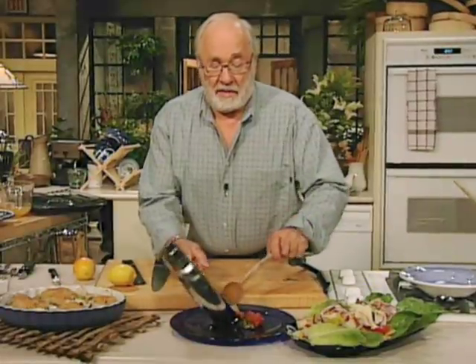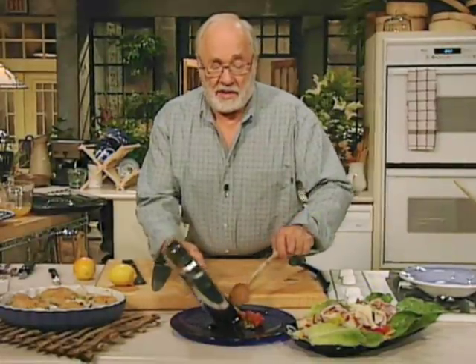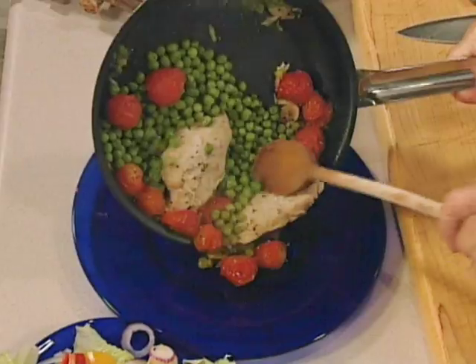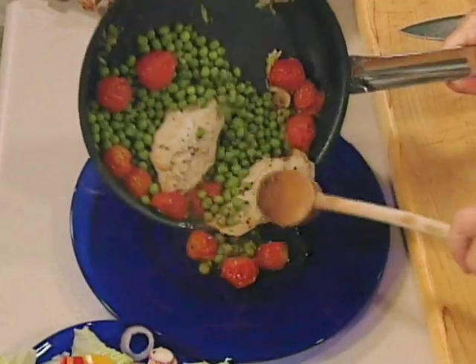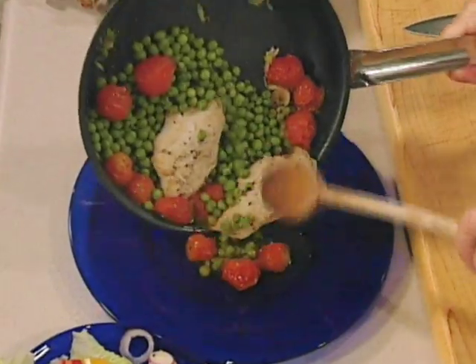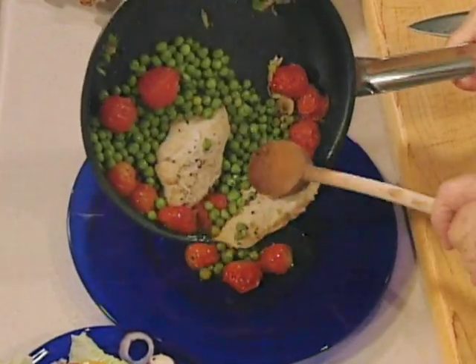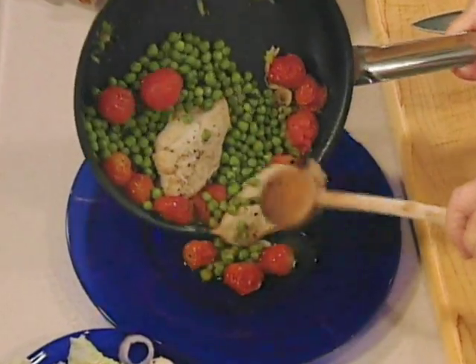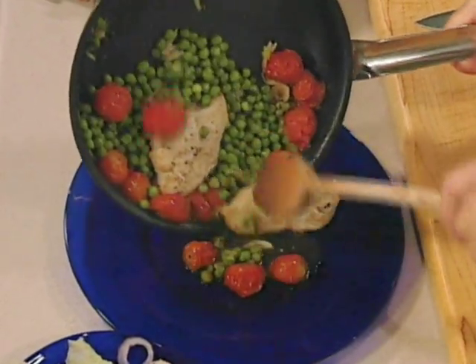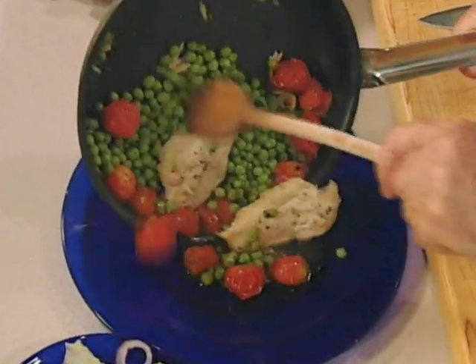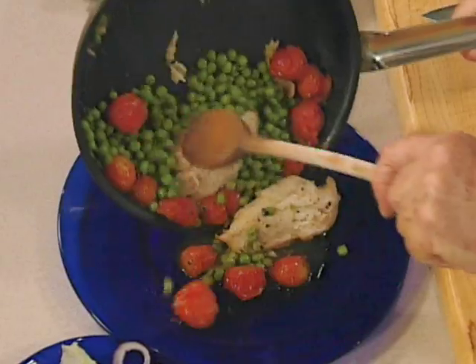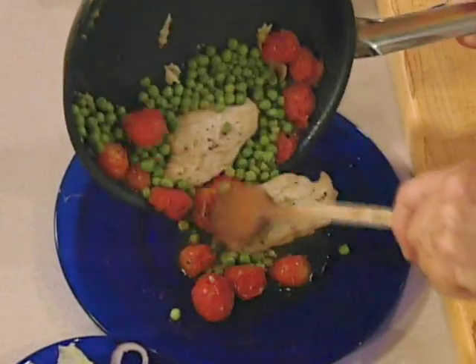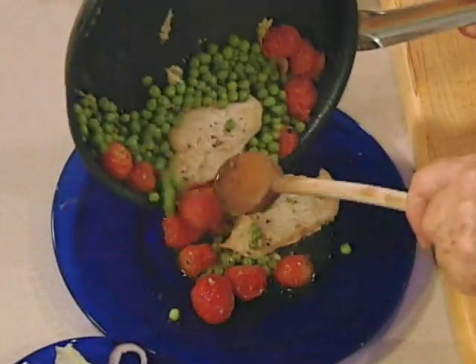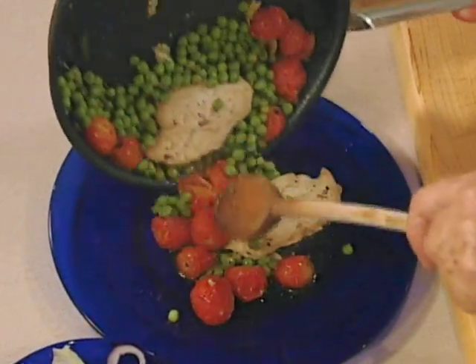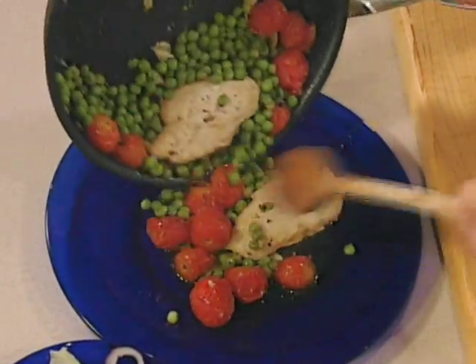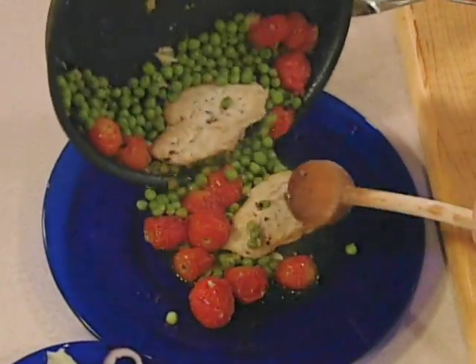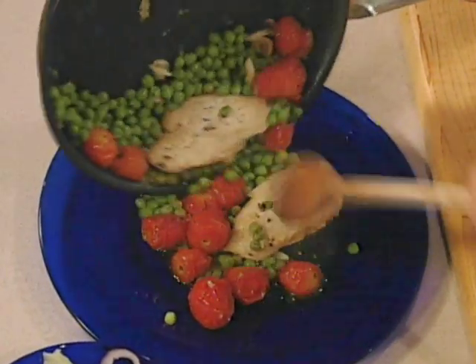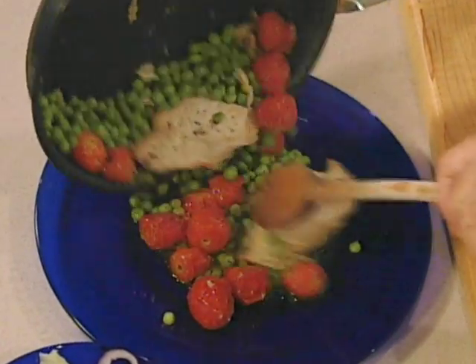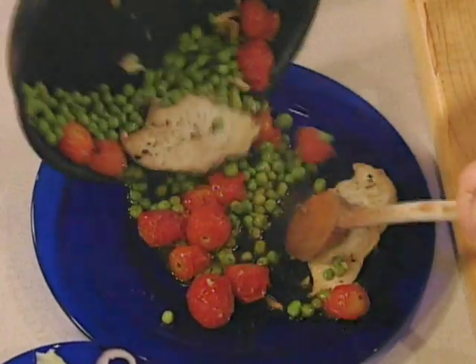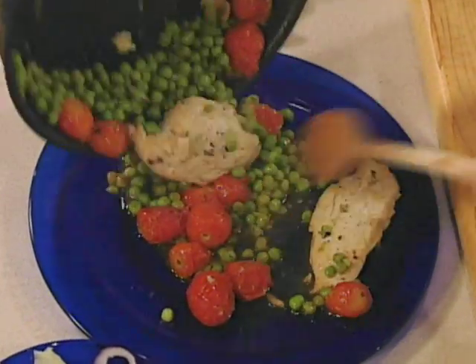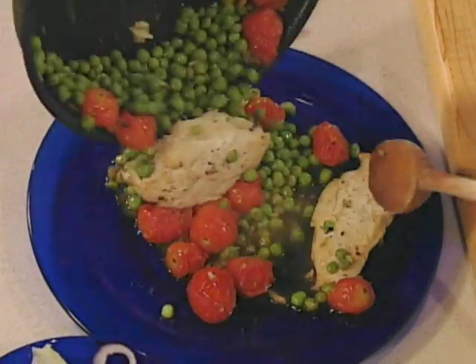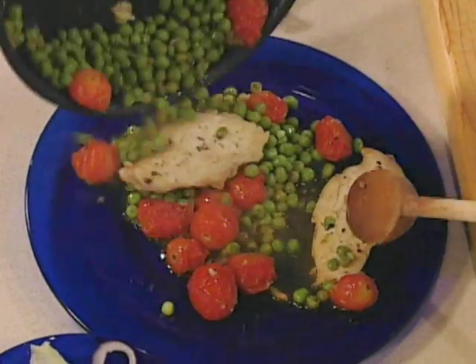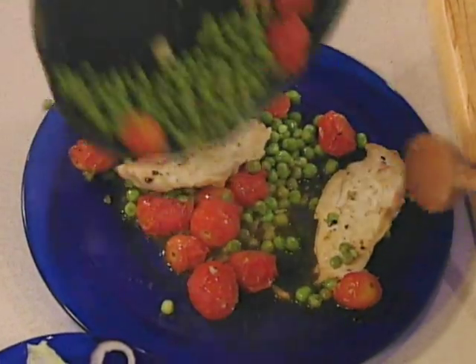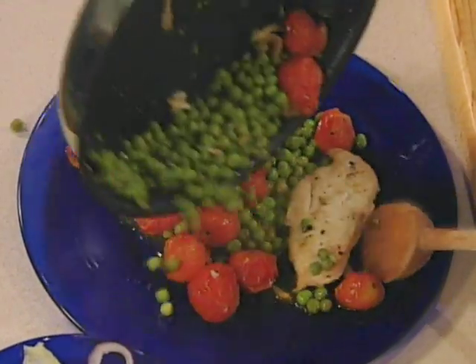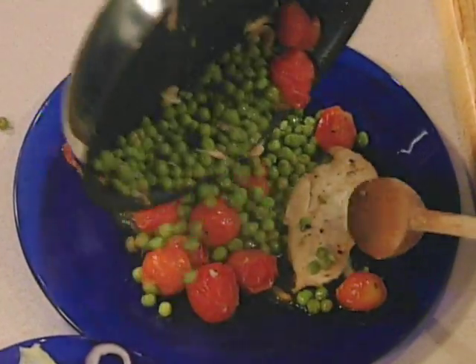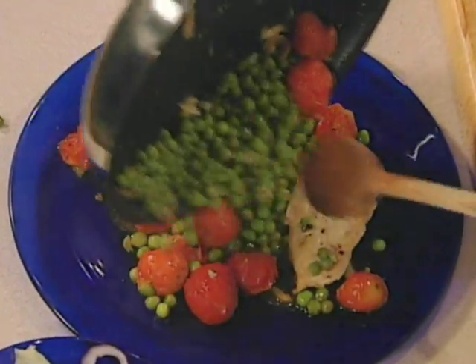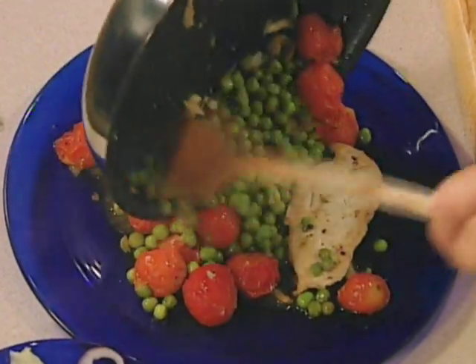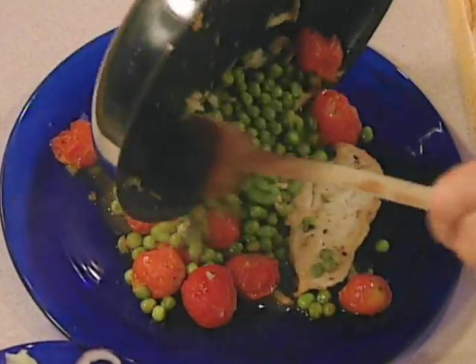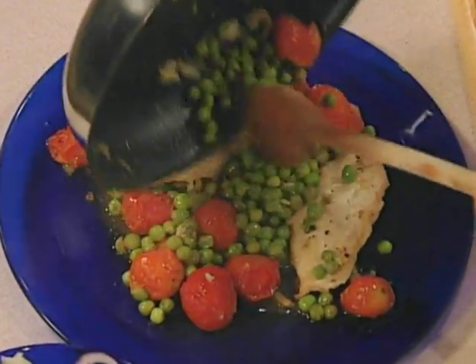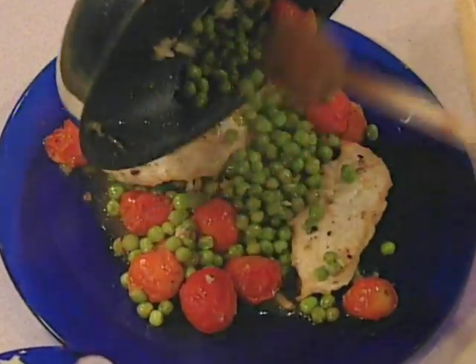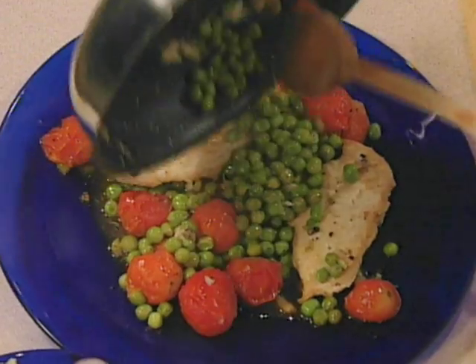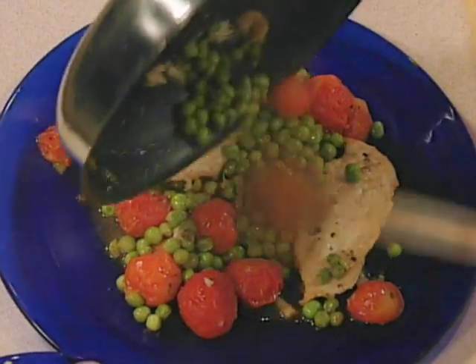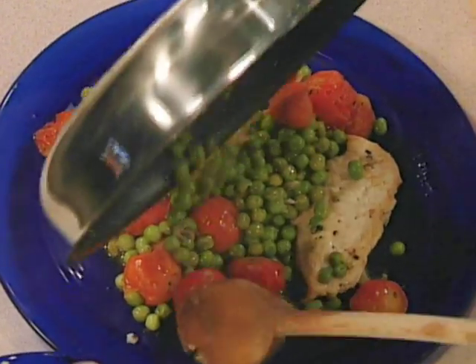There's our chicken with tomatoes and peas — a pretty little dish, that one.